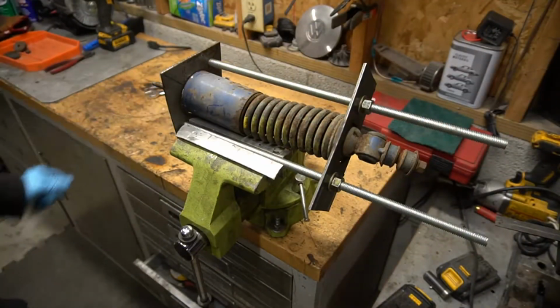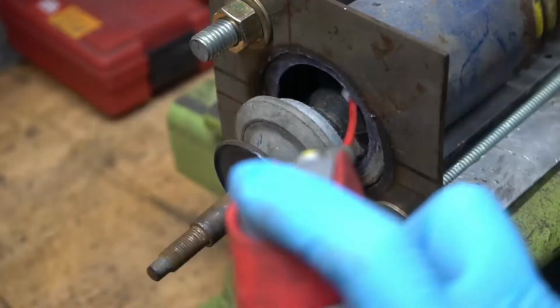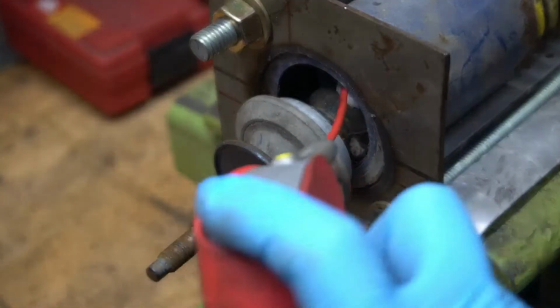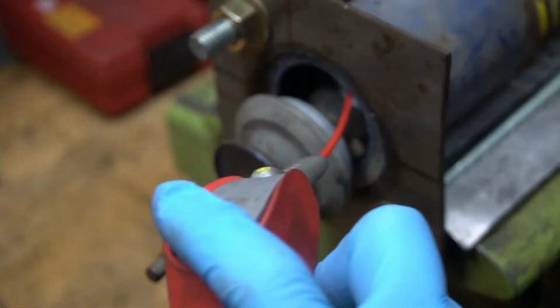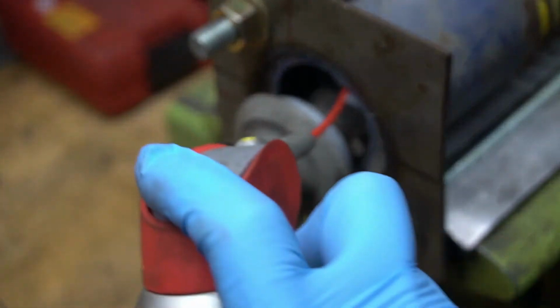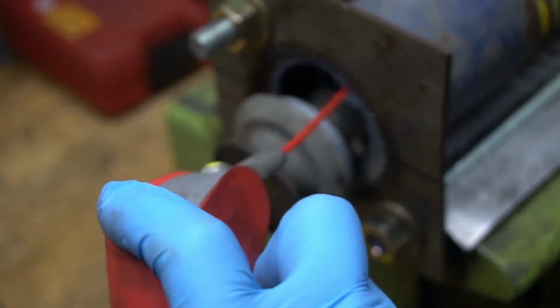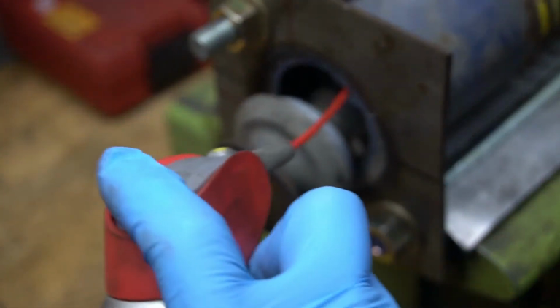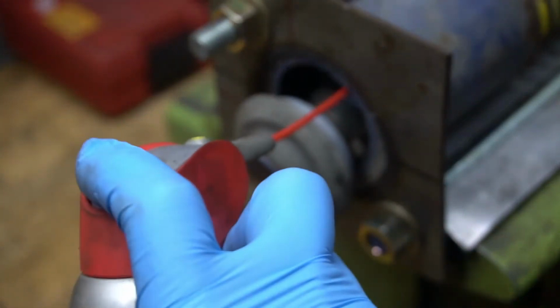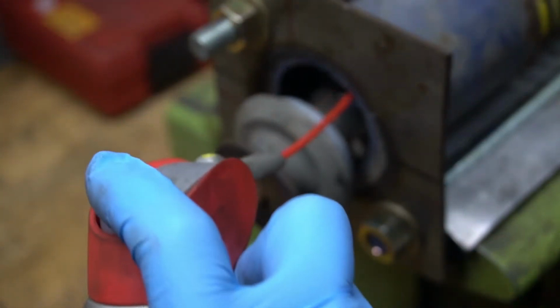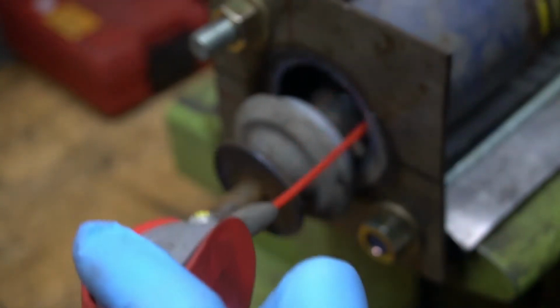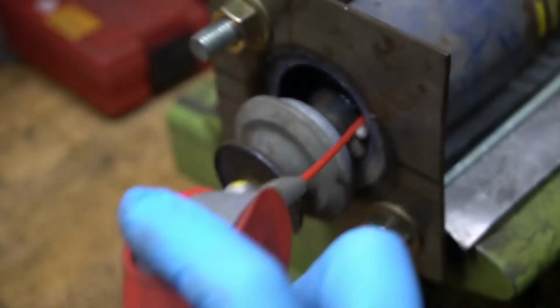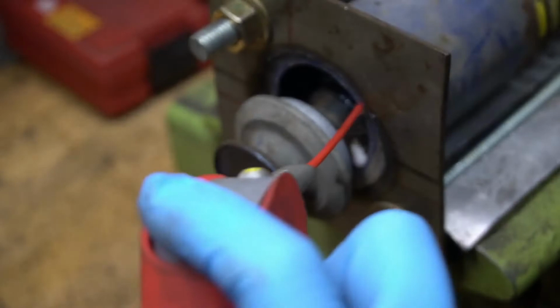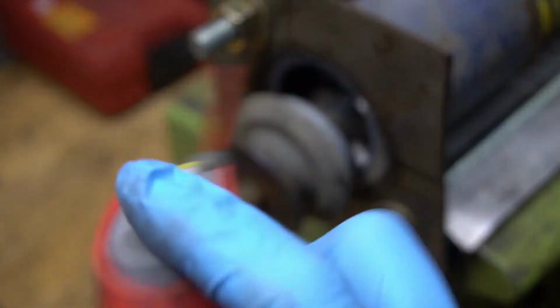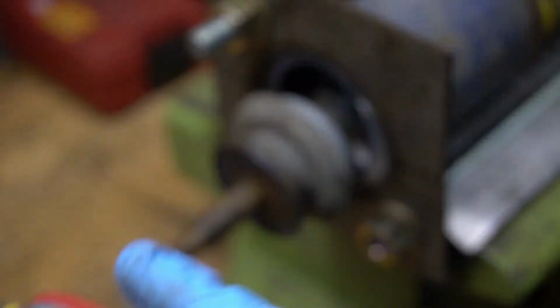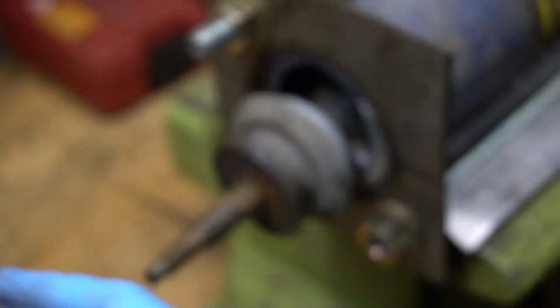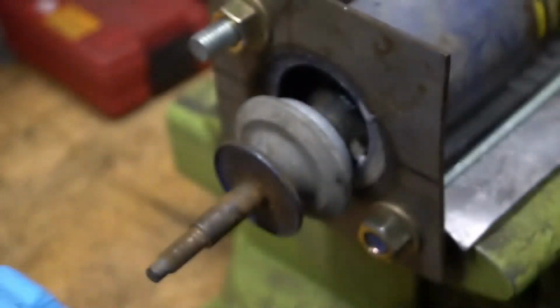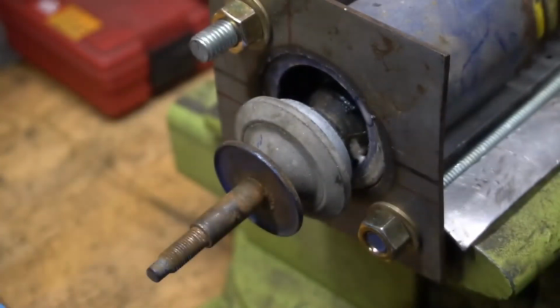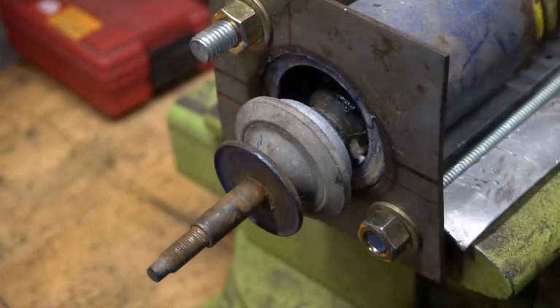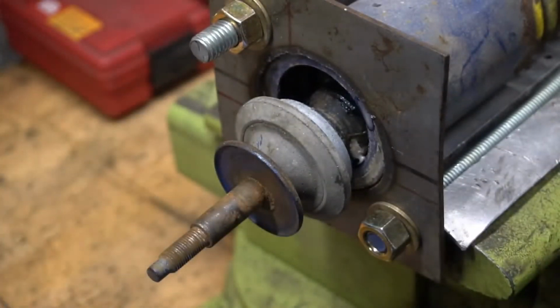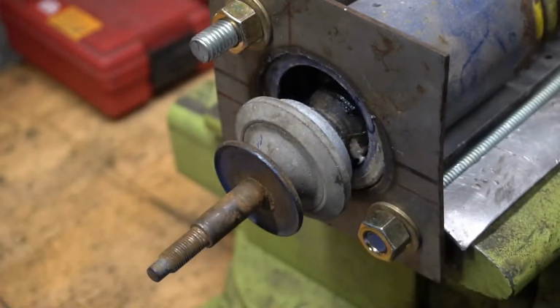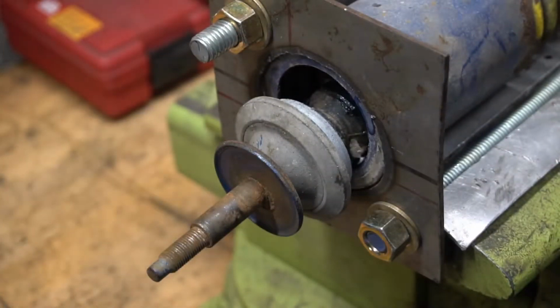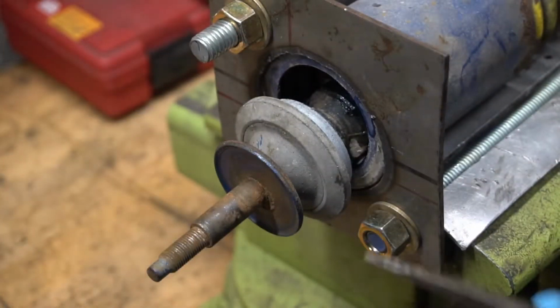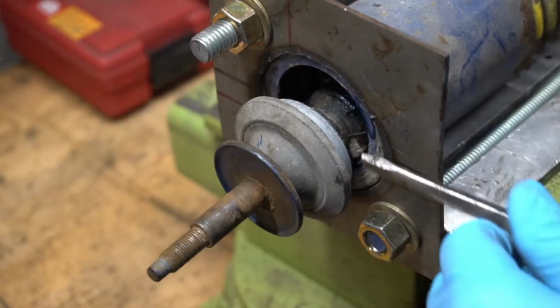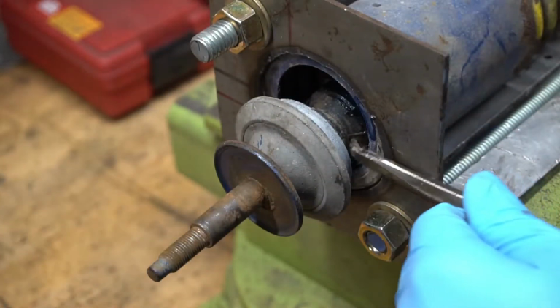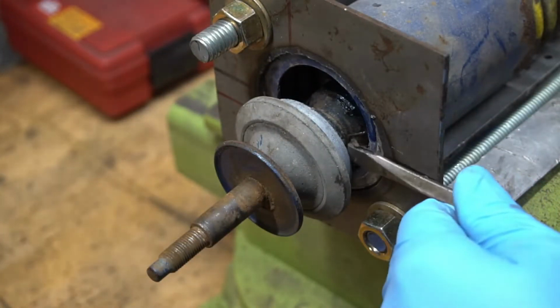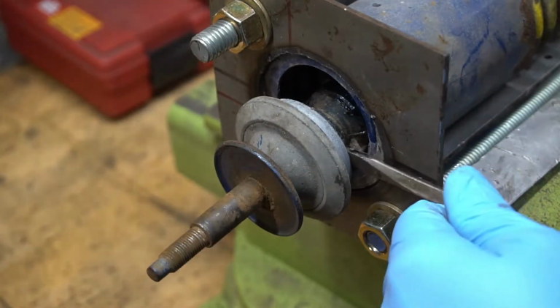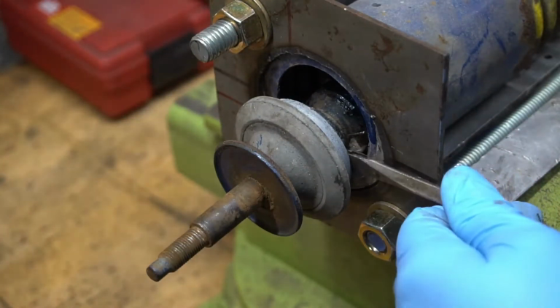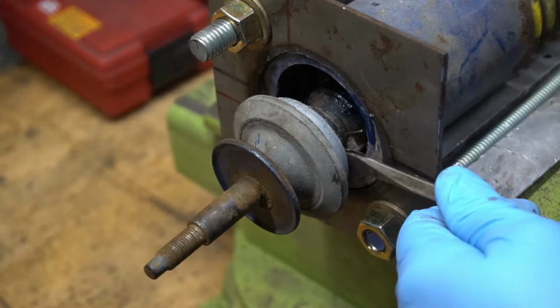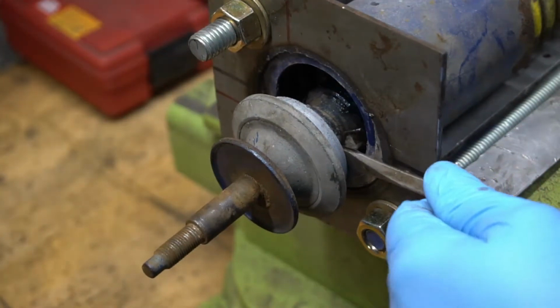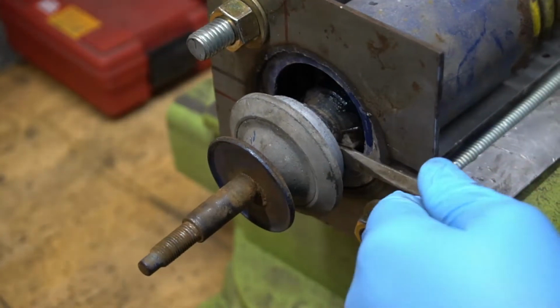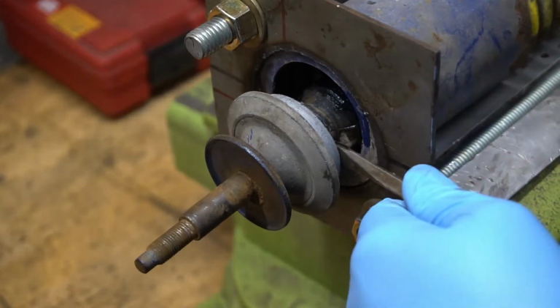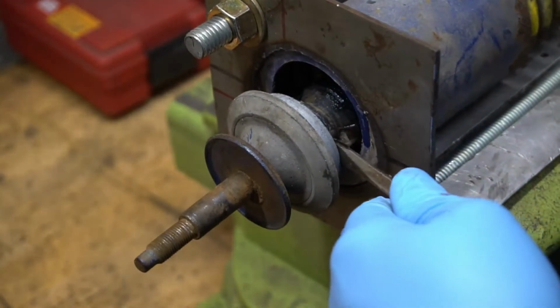Spray a little WD-40 in there to get that bump stop moving a little easier.